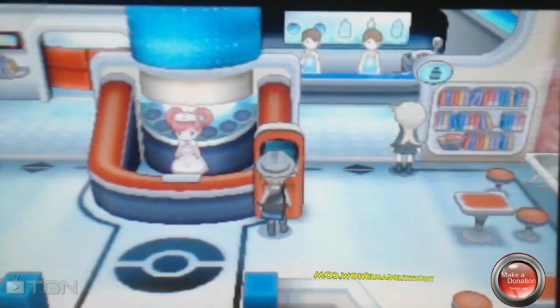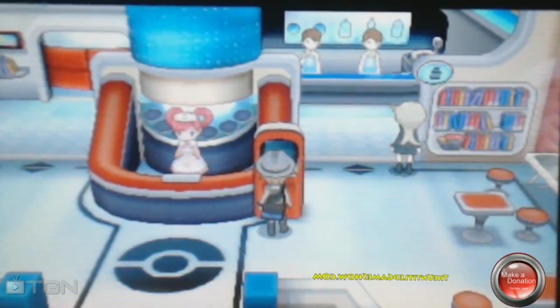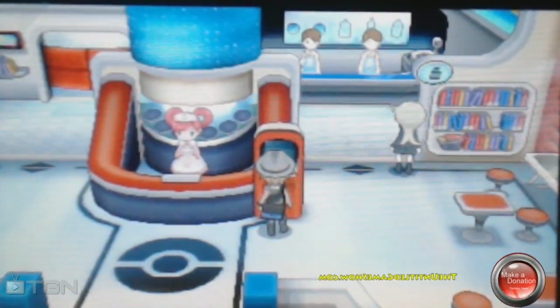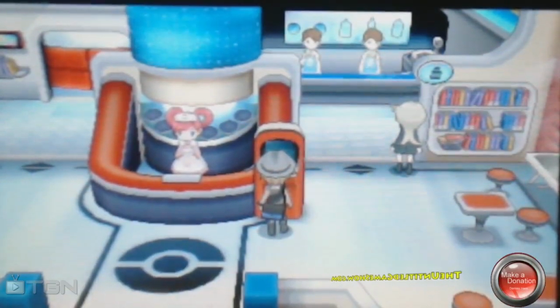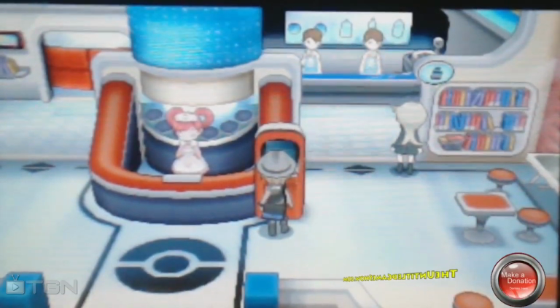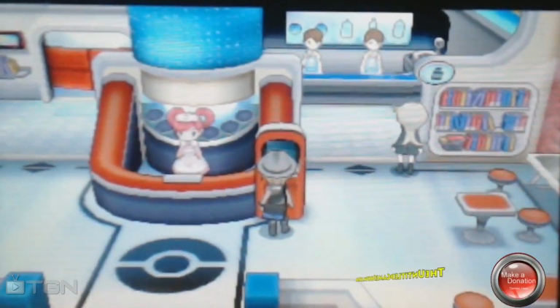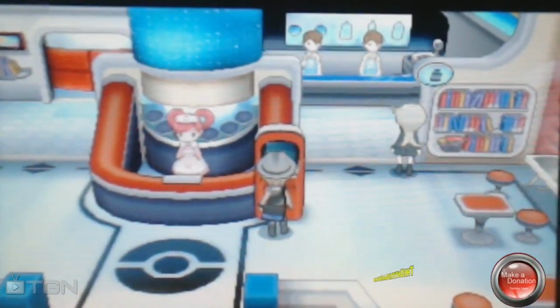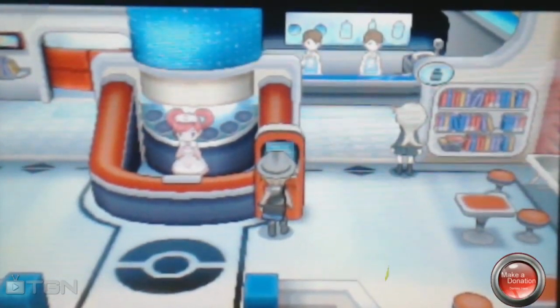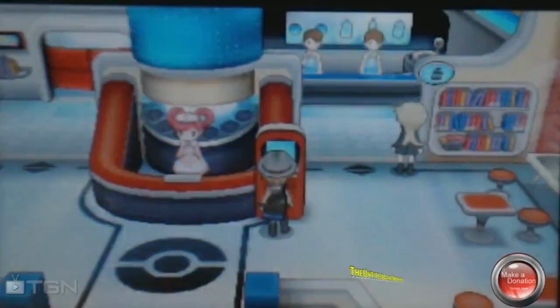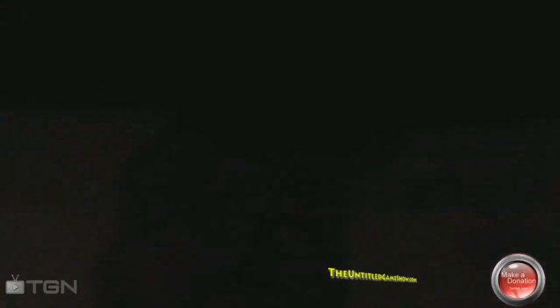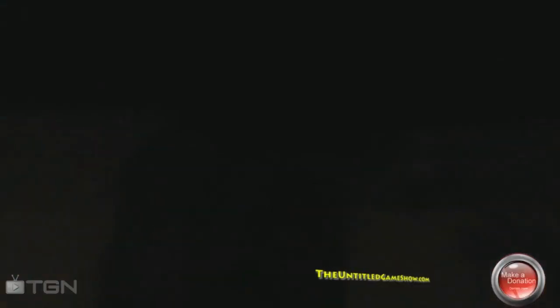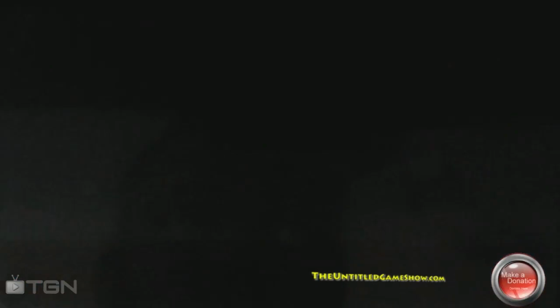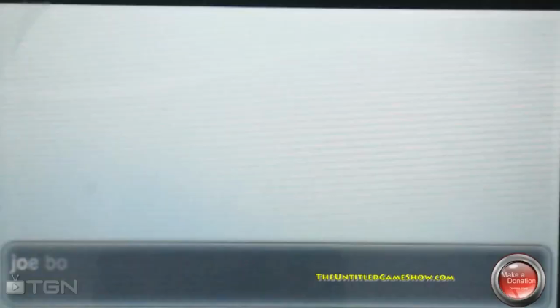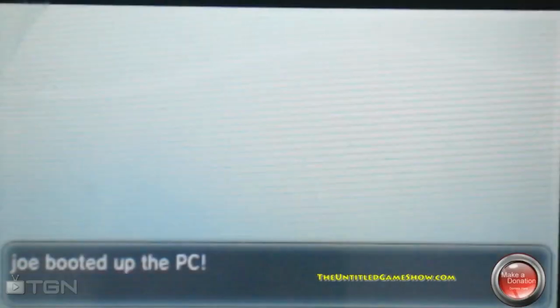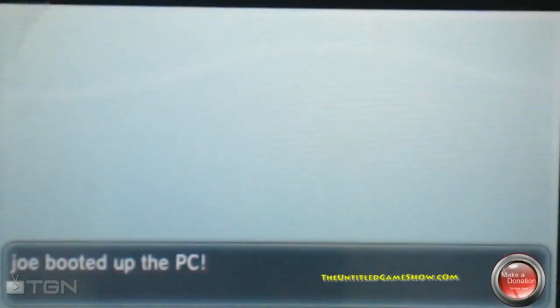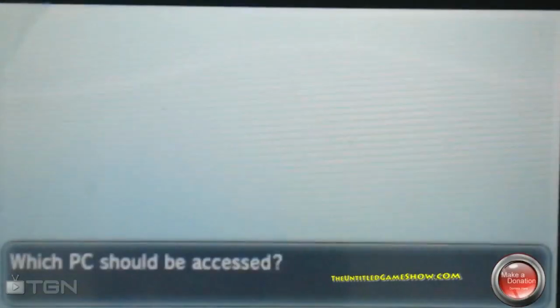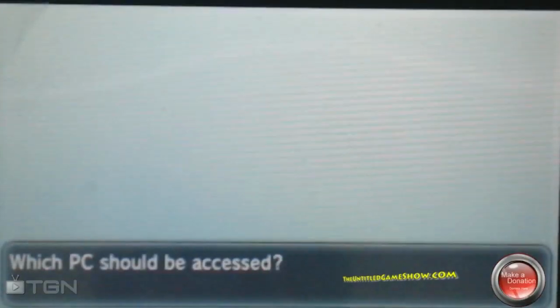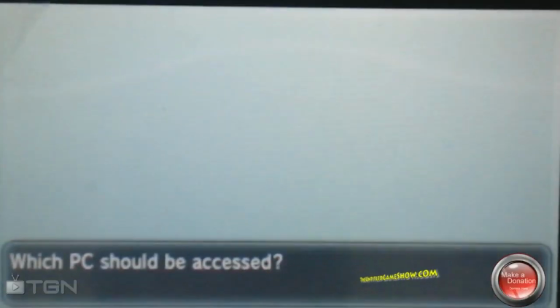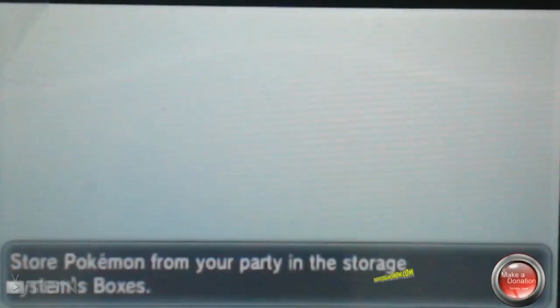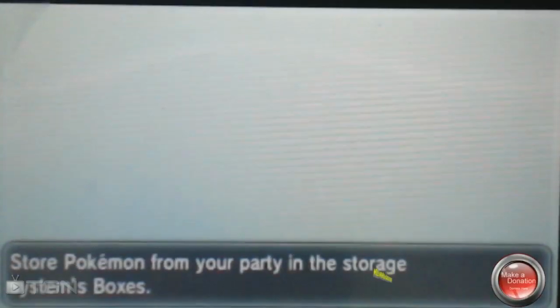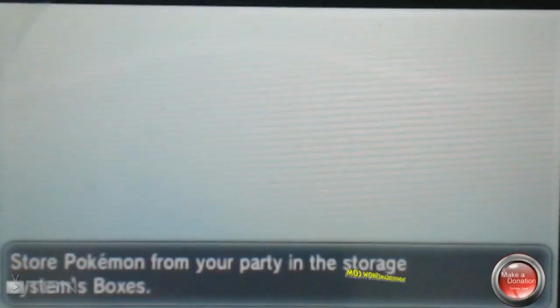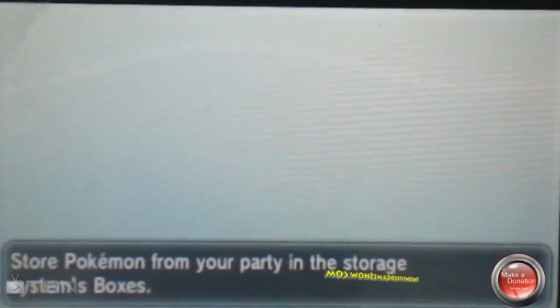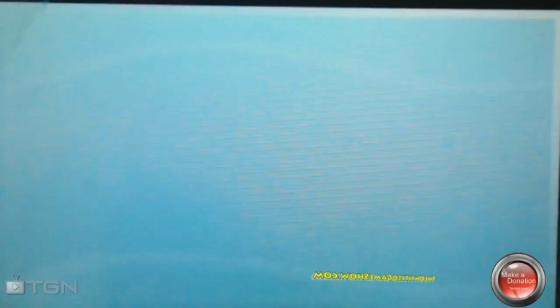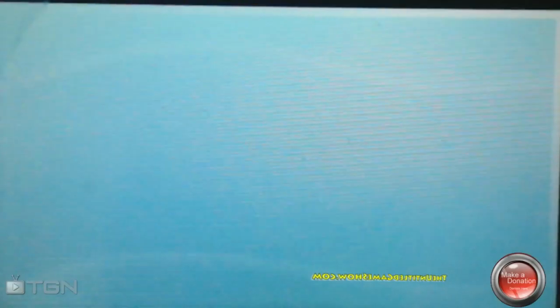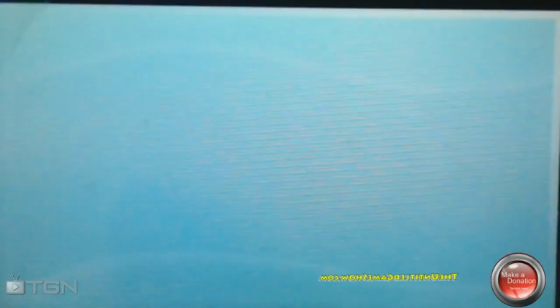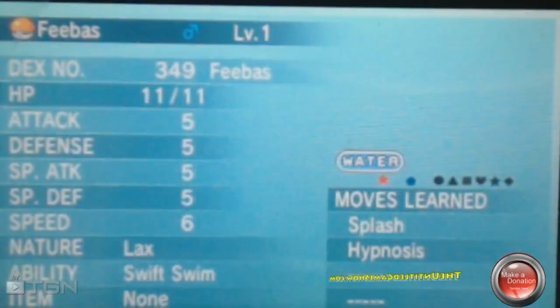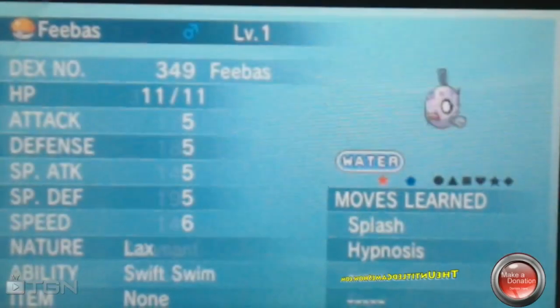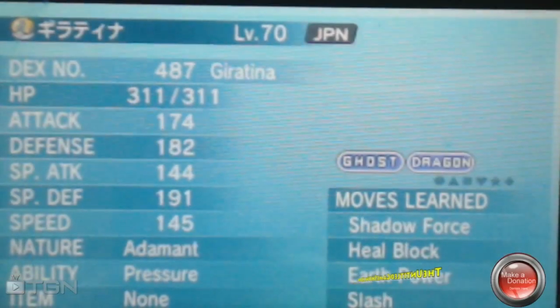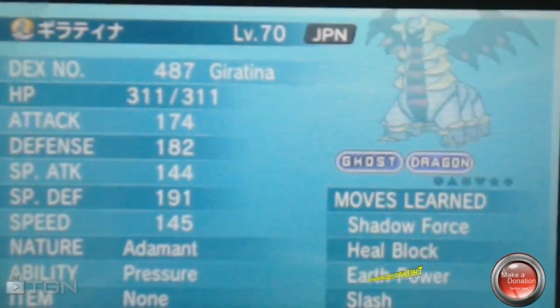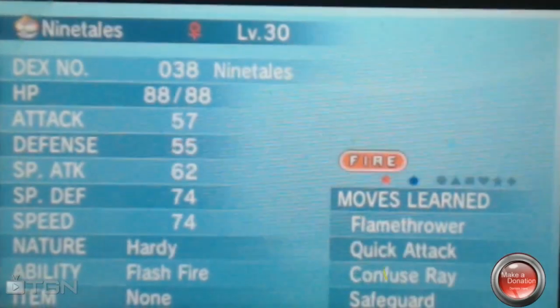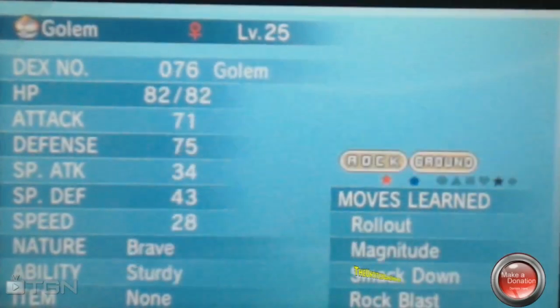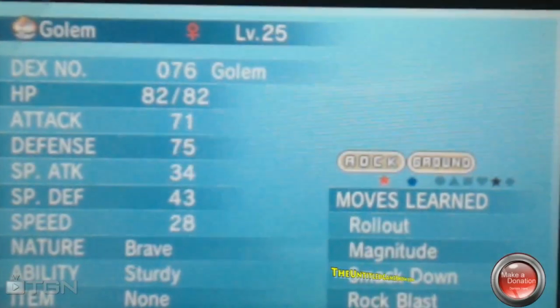After that, return to your PC and in your first open box slot, you will actually have the Celebi right there waiting for you to use.